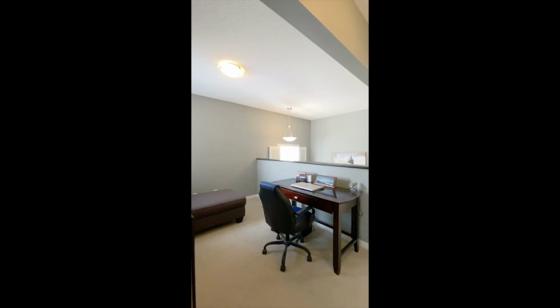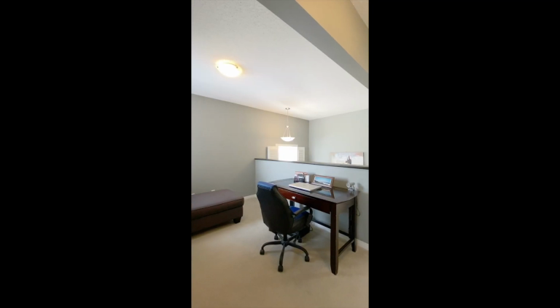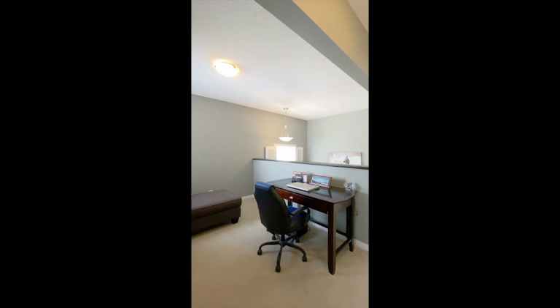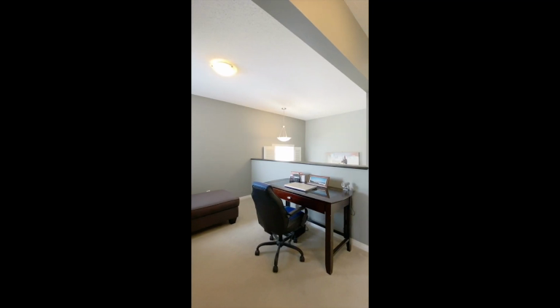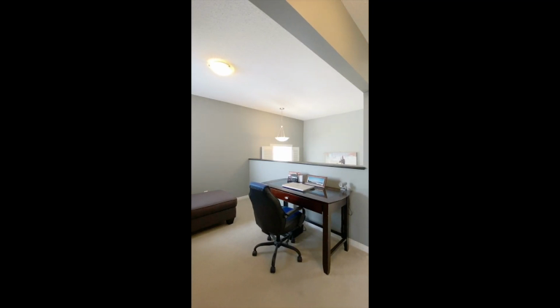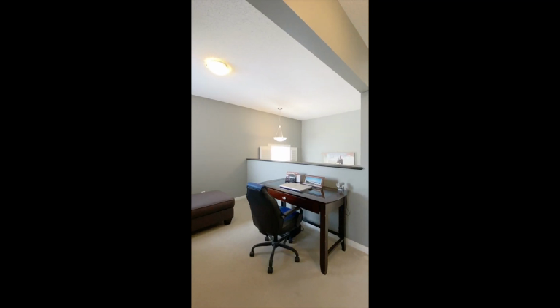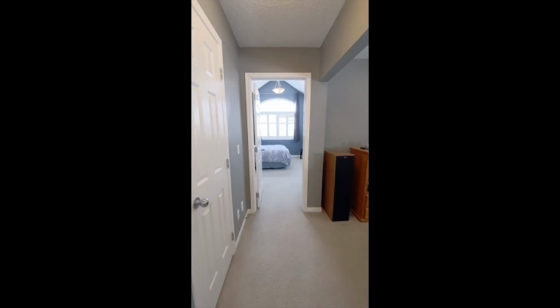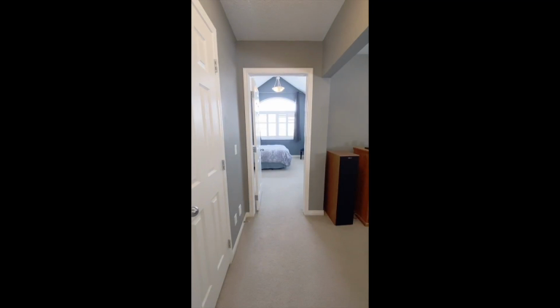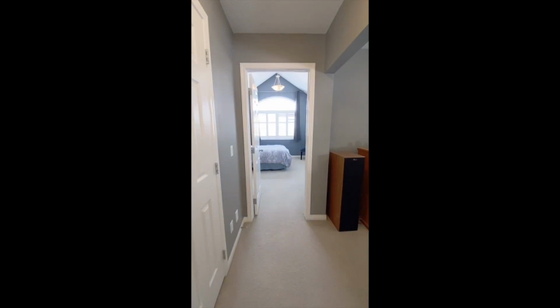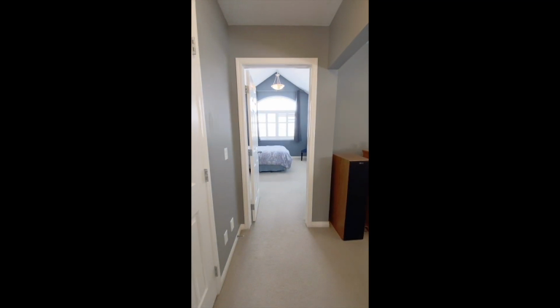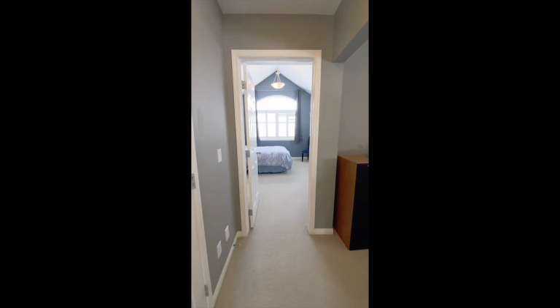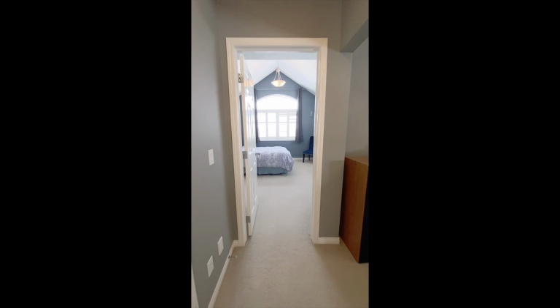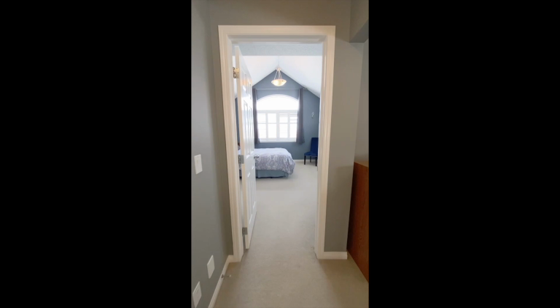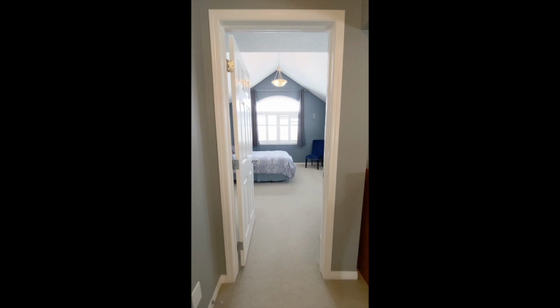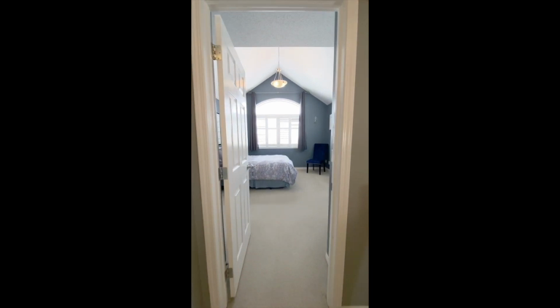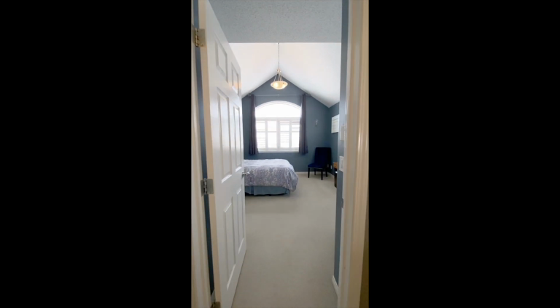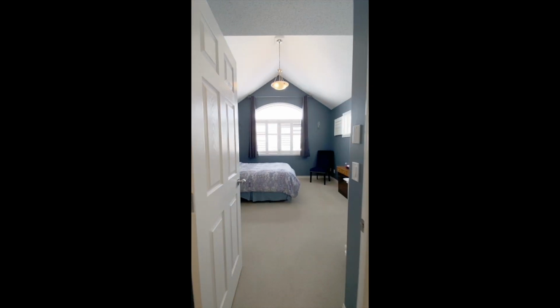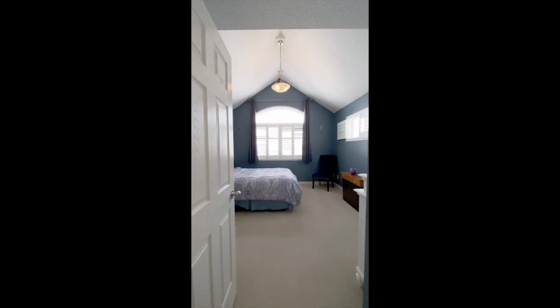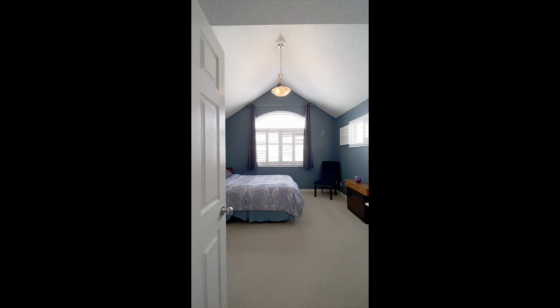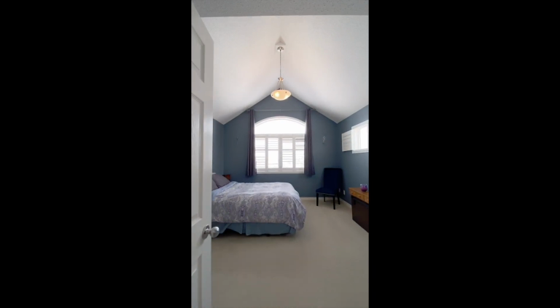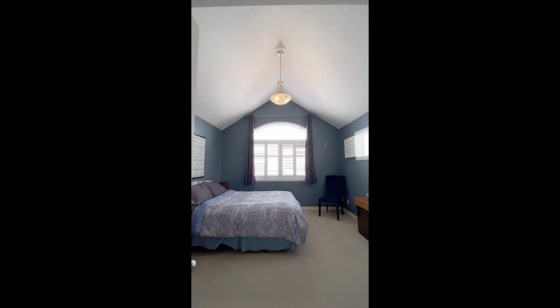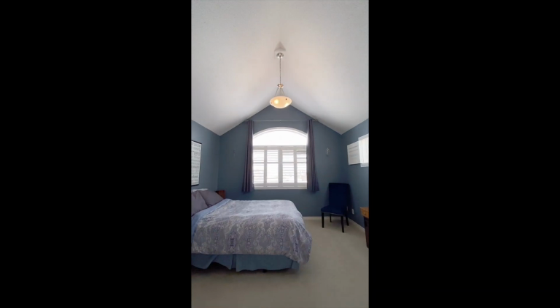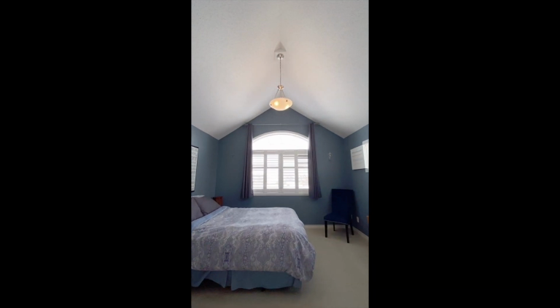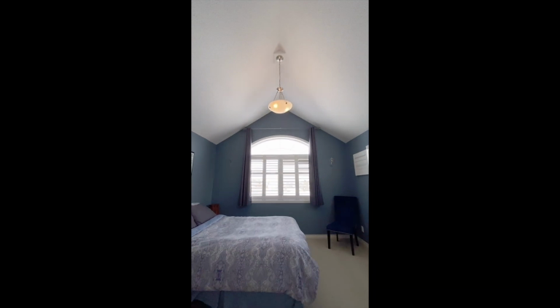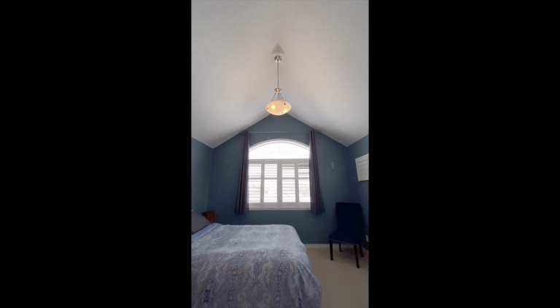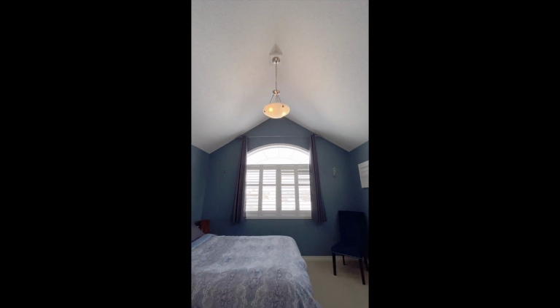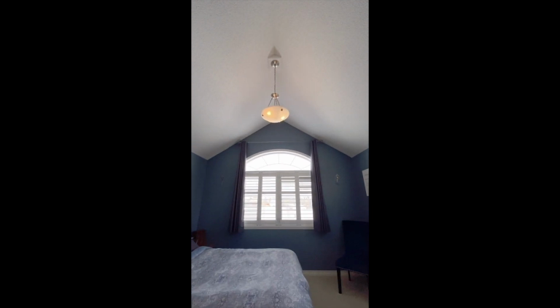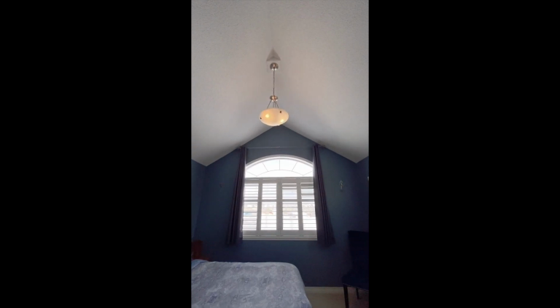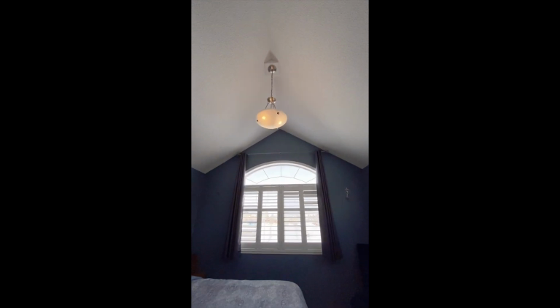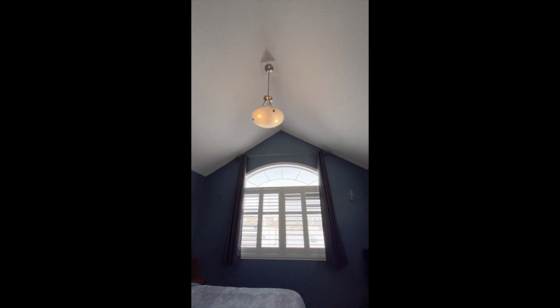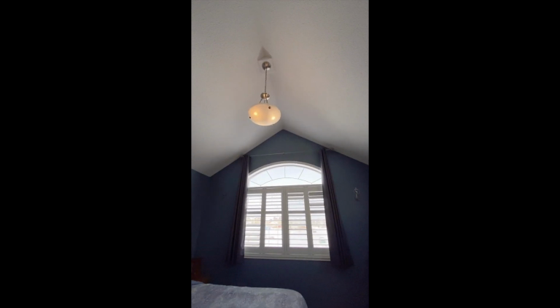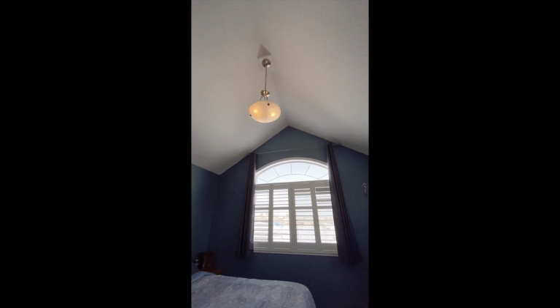Upstairs you'll find a spacious loft, three generously sized bedrooms, and a five-piece ensuite off the large vaulted master bedroom.